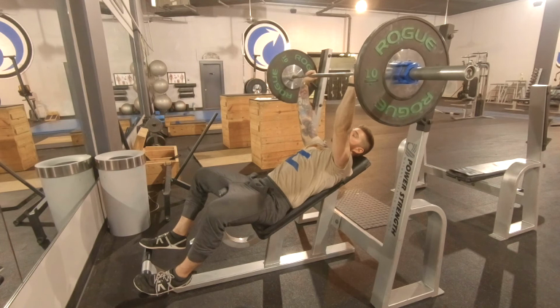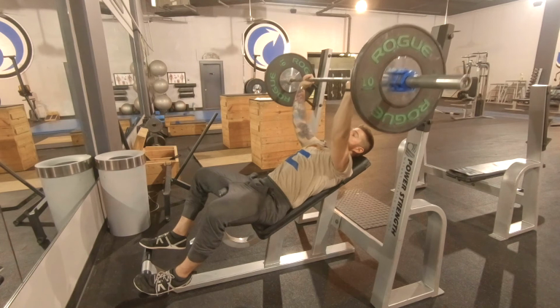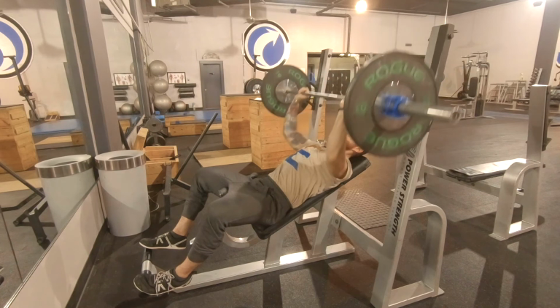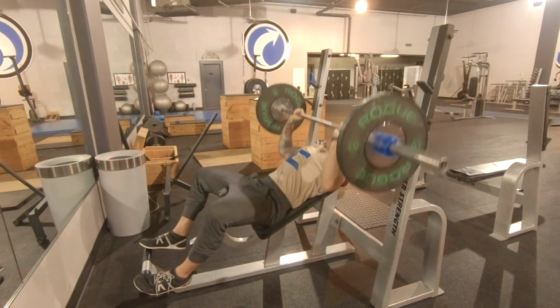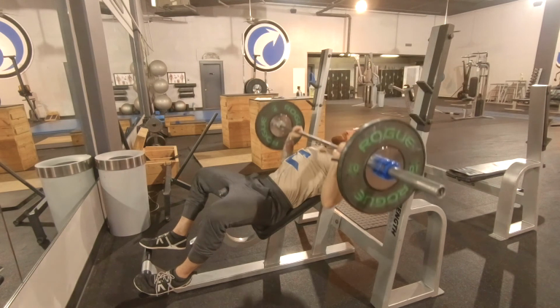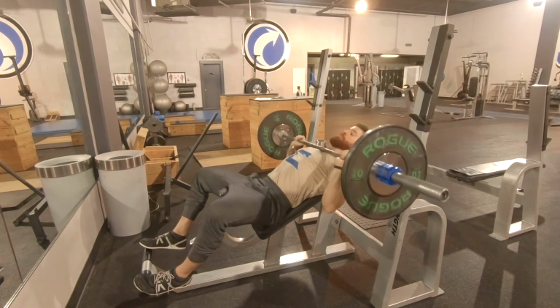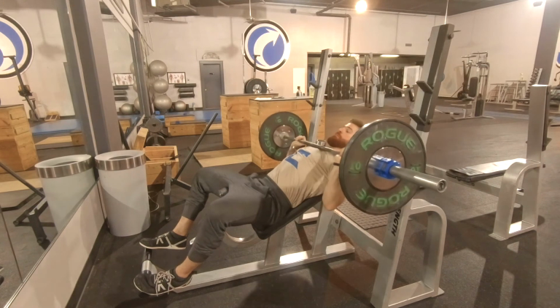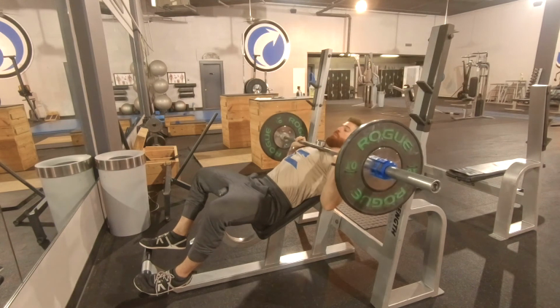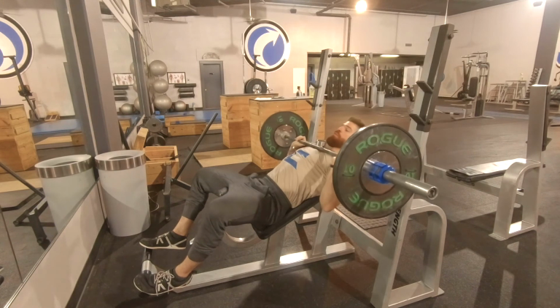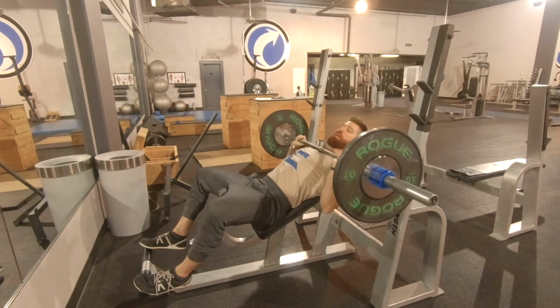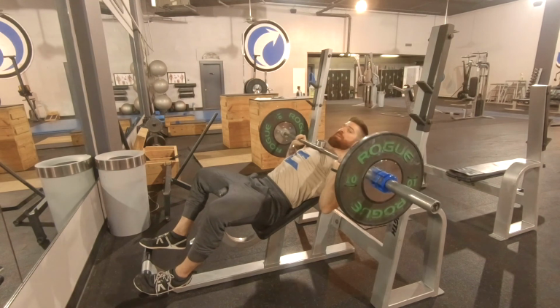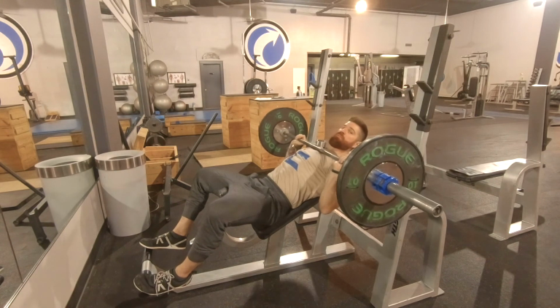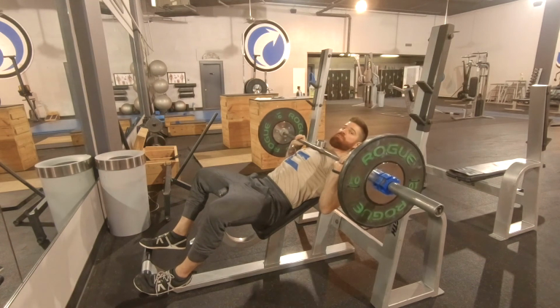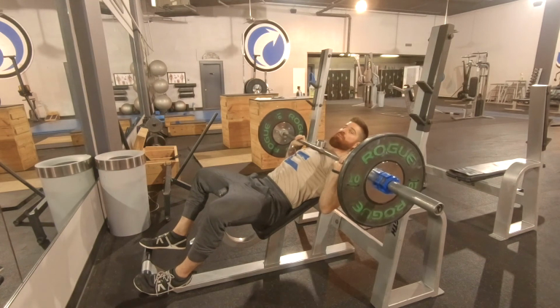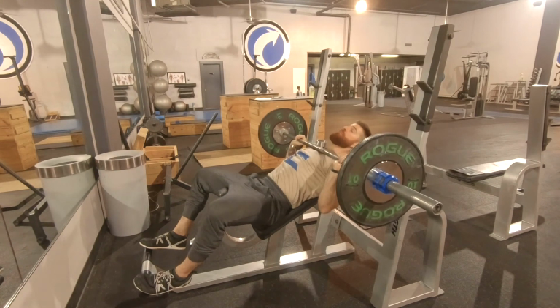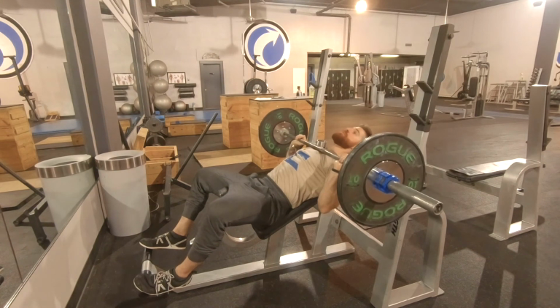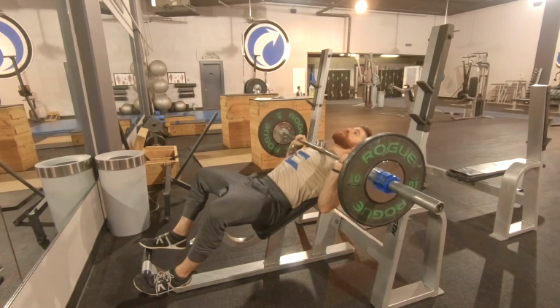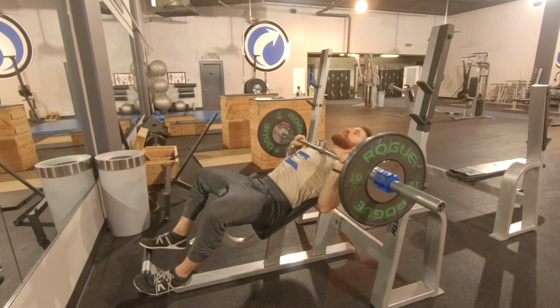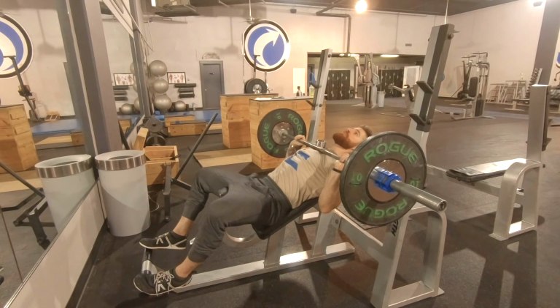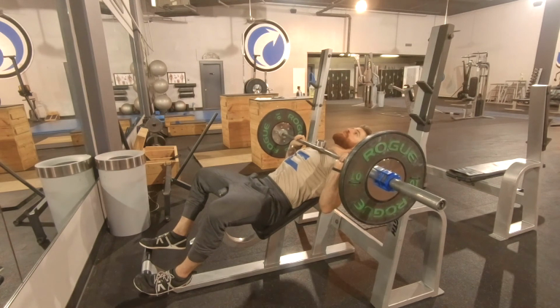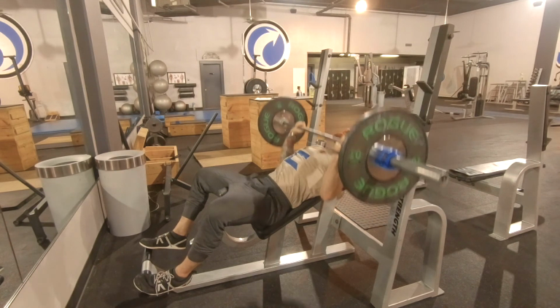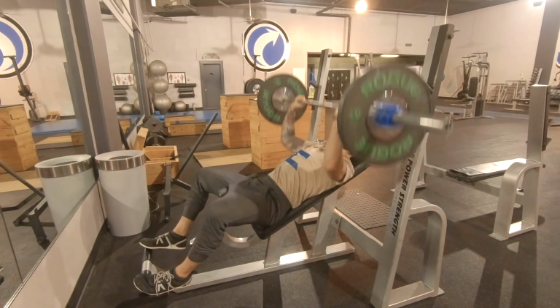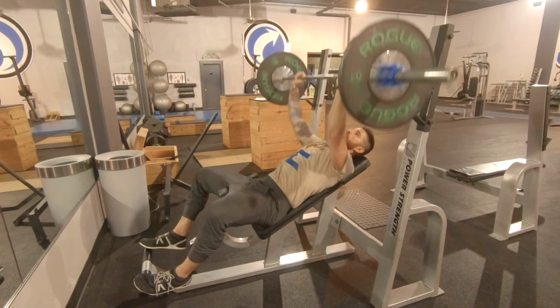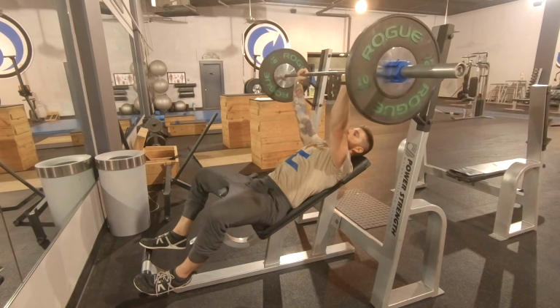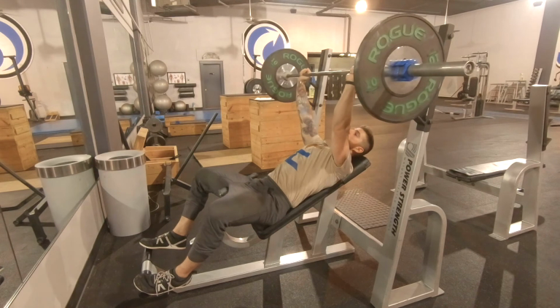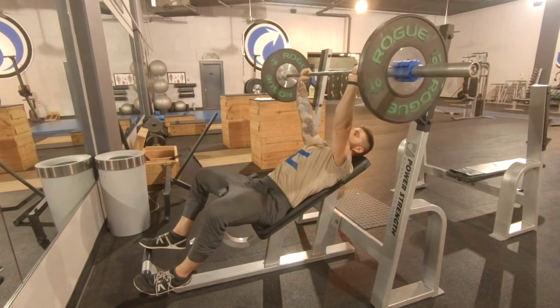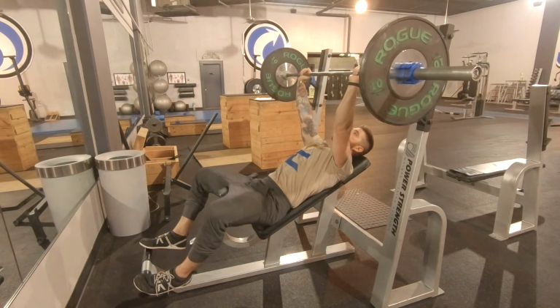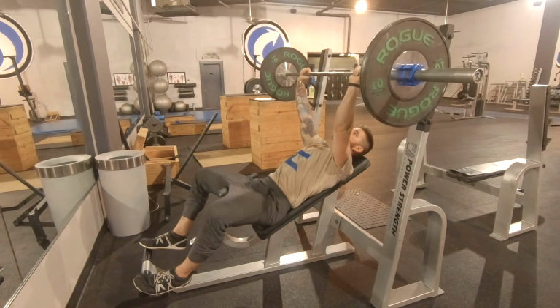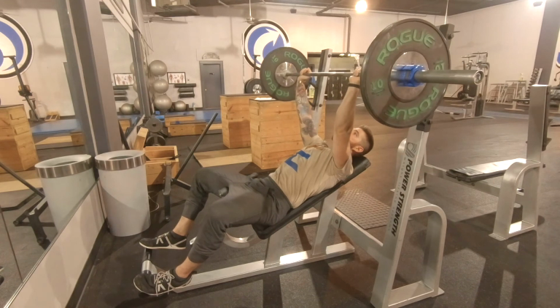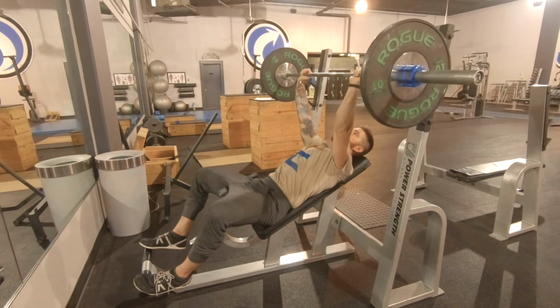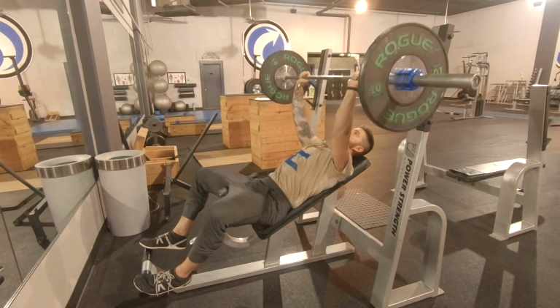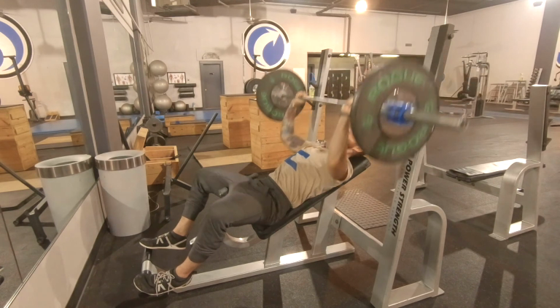So from here, bar all the way to the sternum, to the chest, press back, and you just want to tap and go.